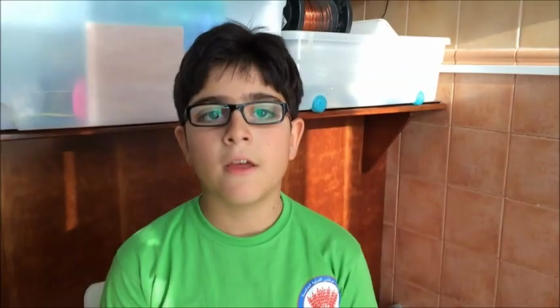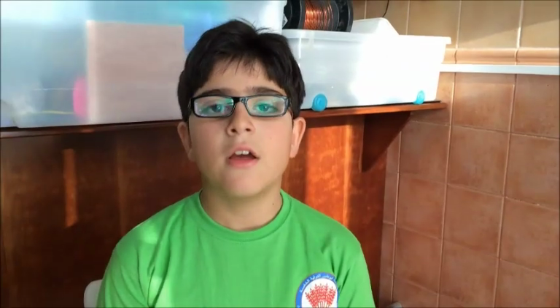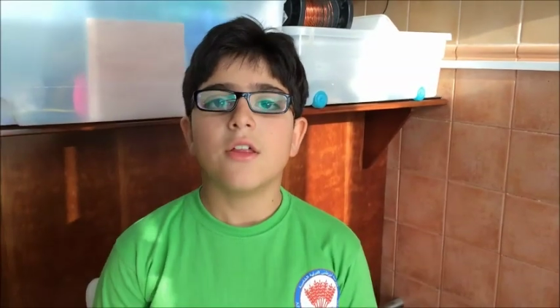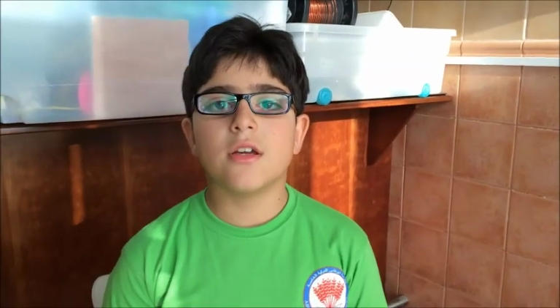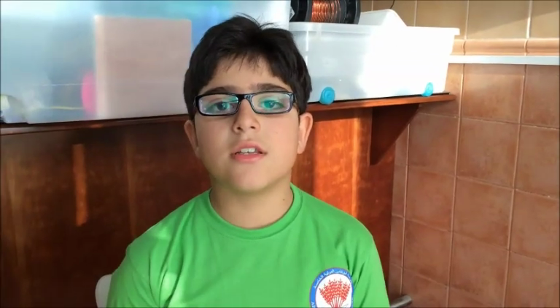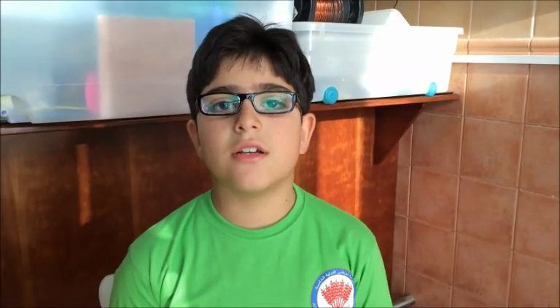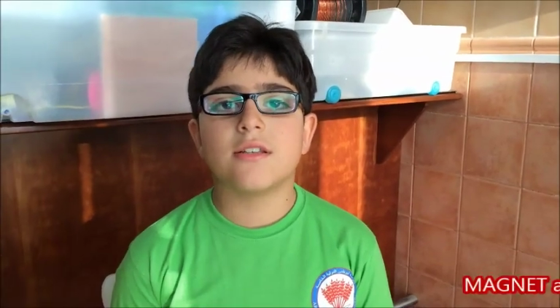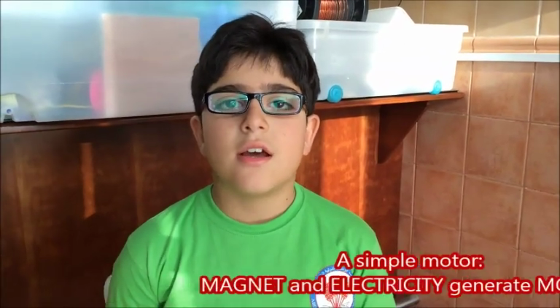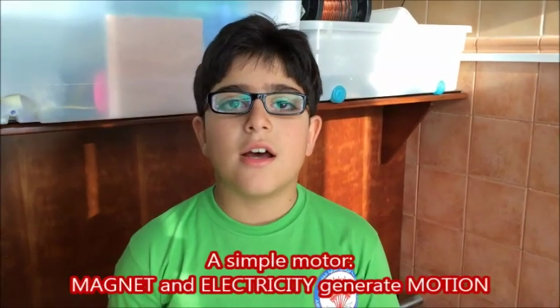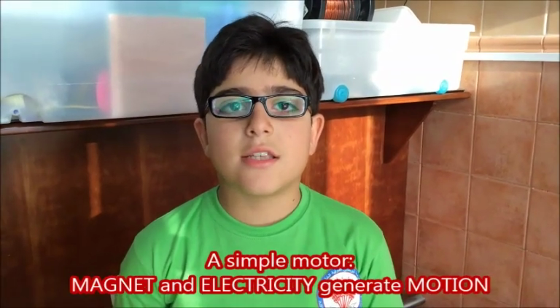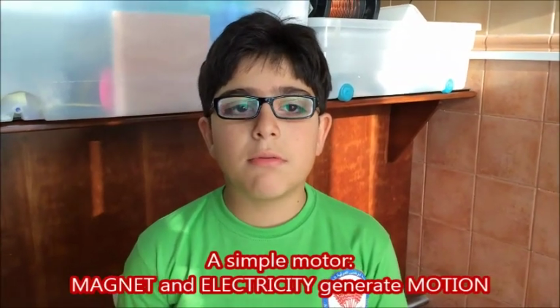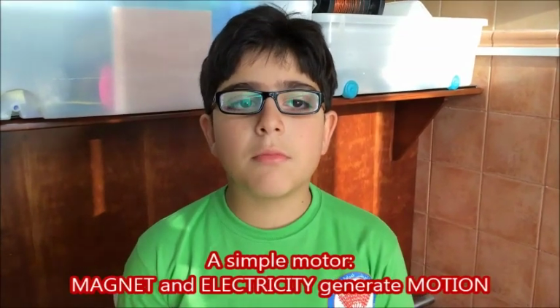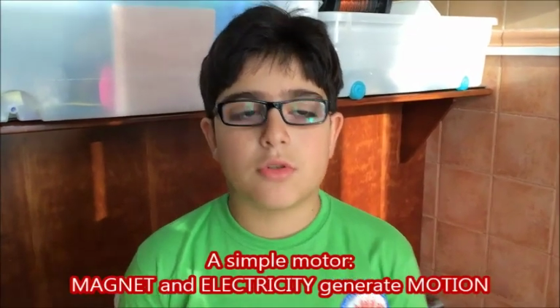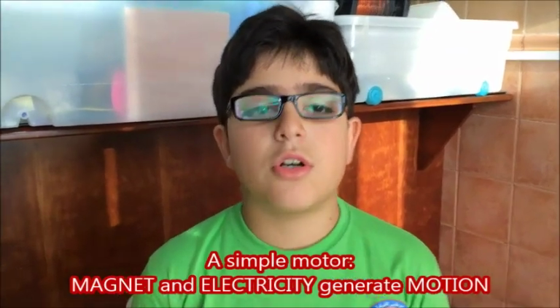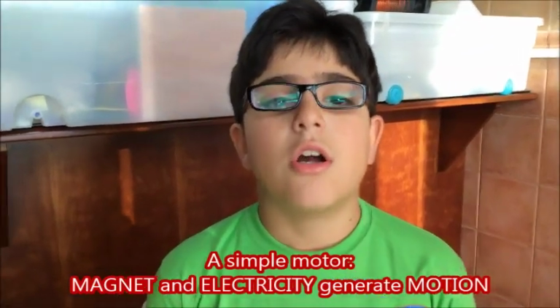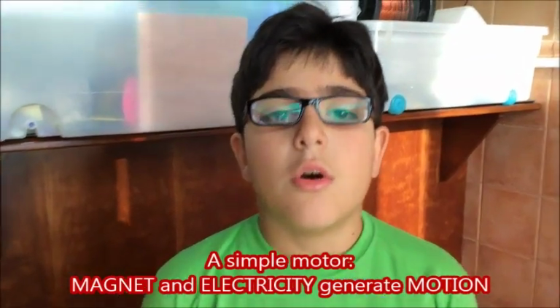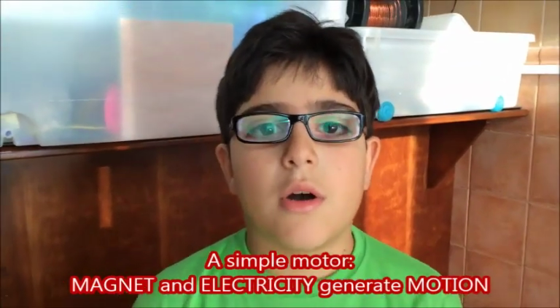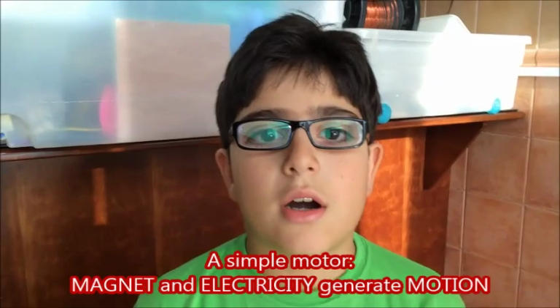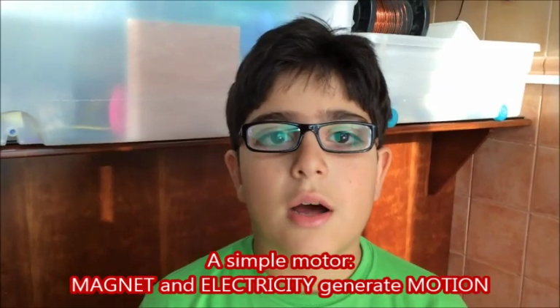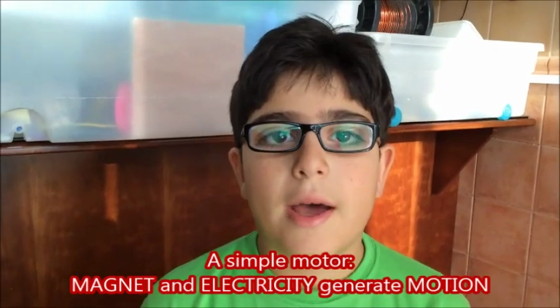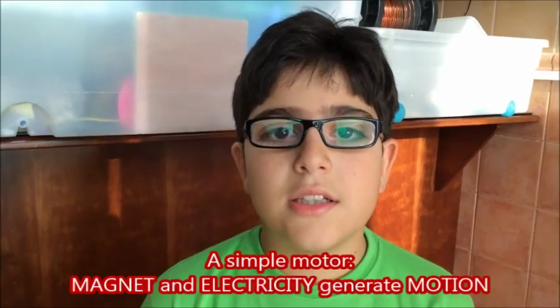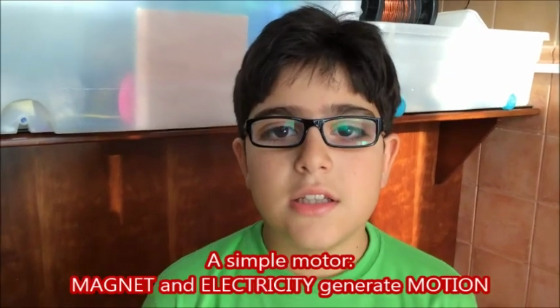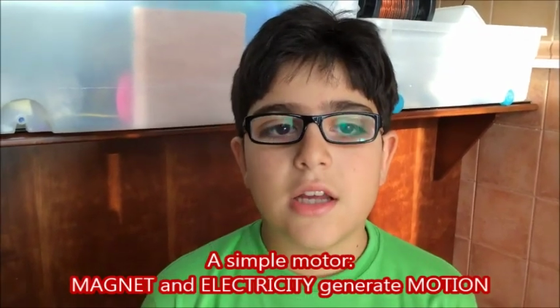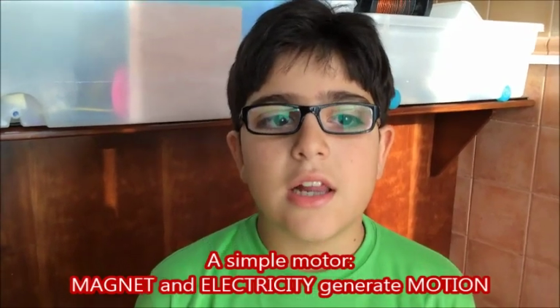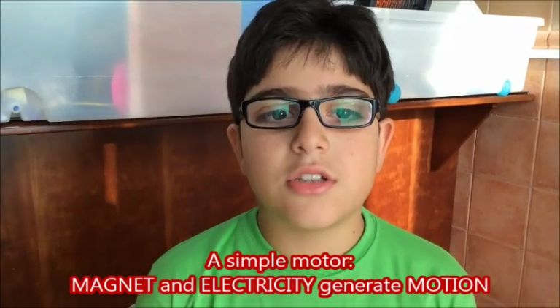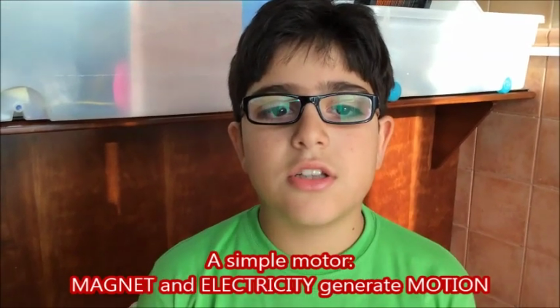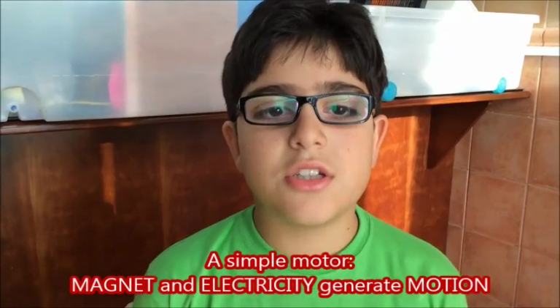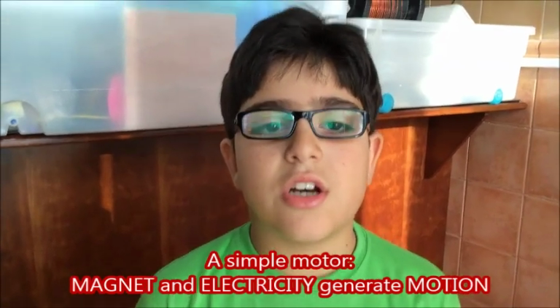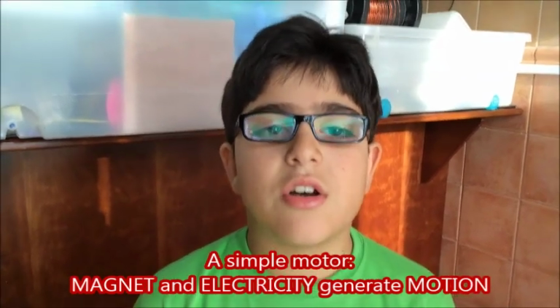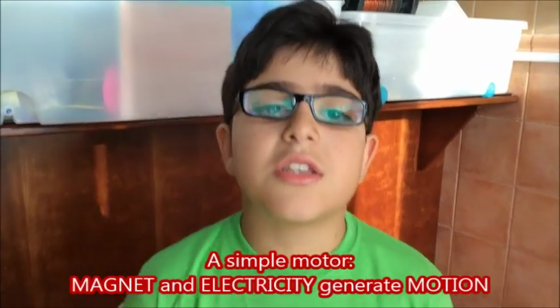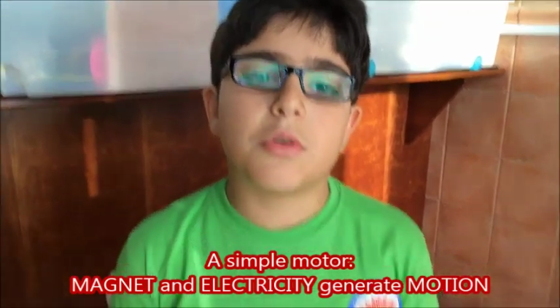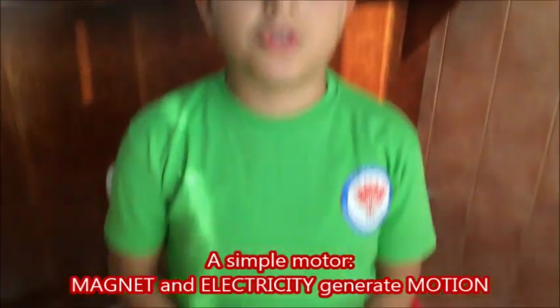This is a simple motor where a magnet and electricity generates motion.